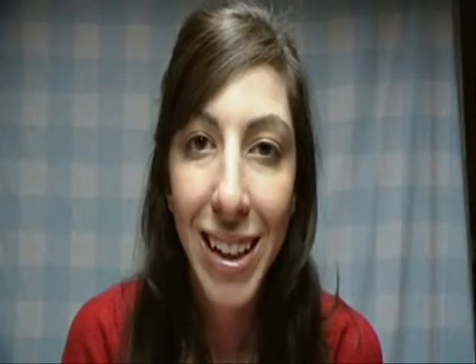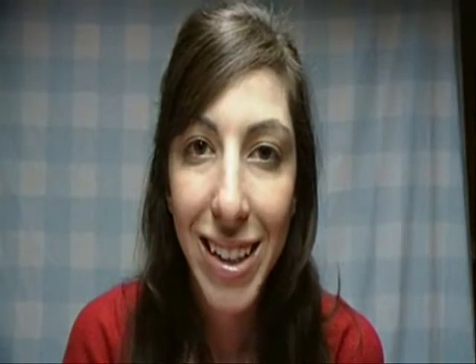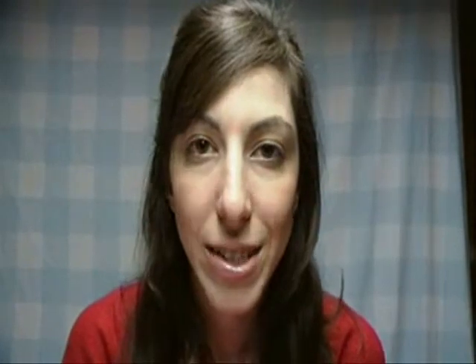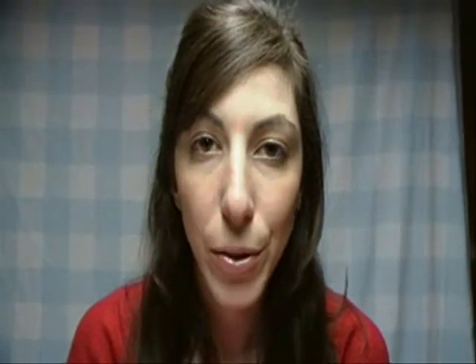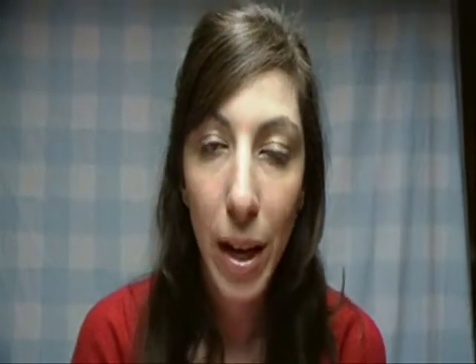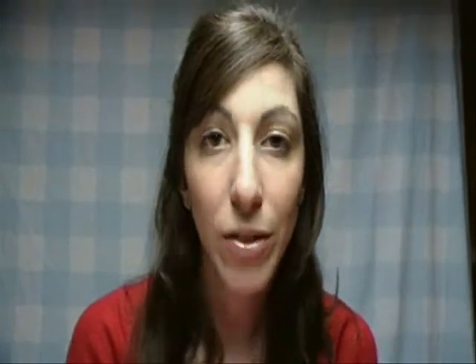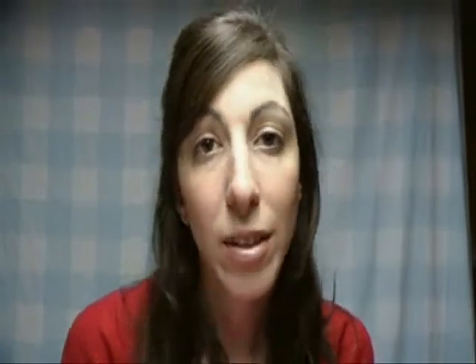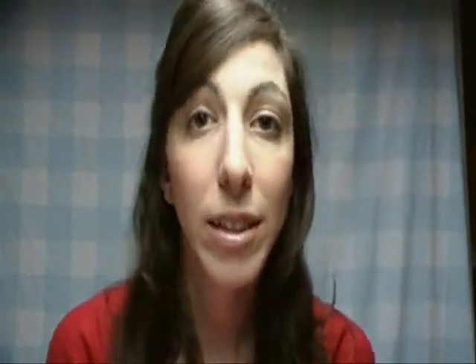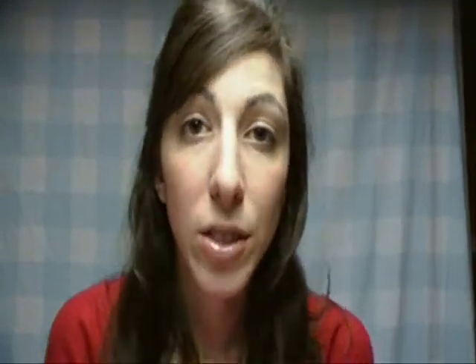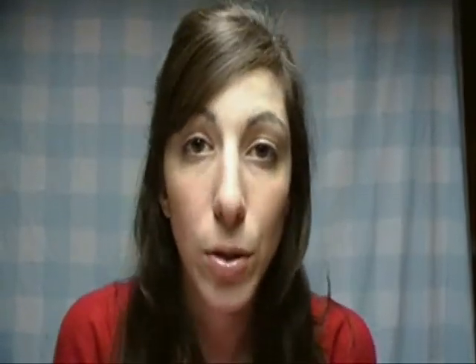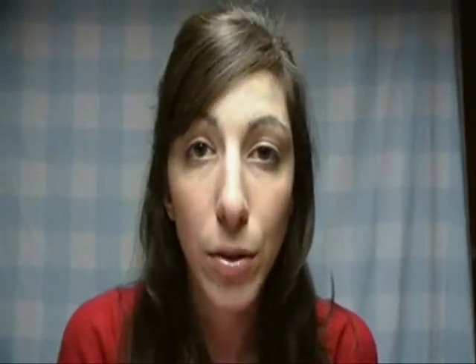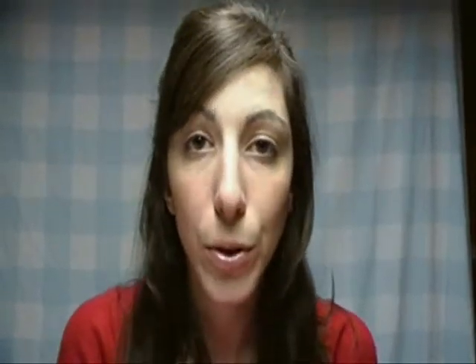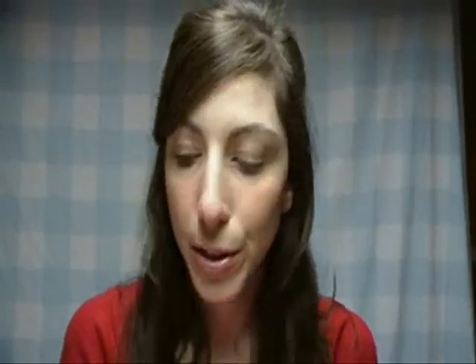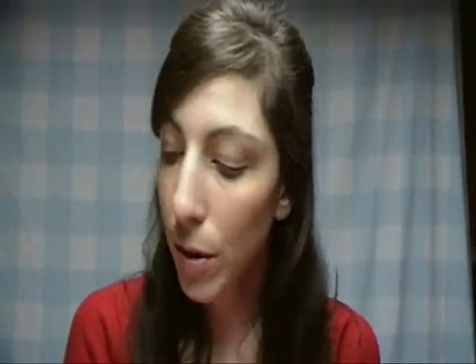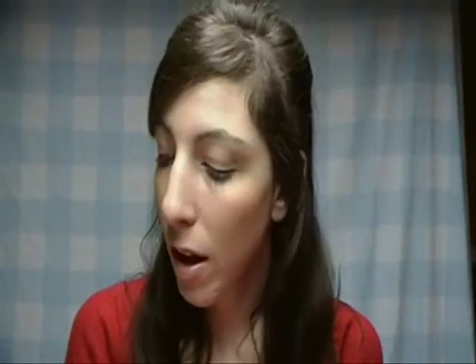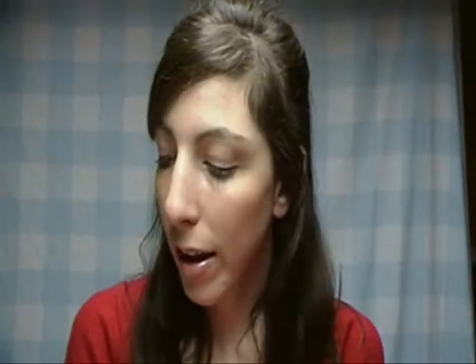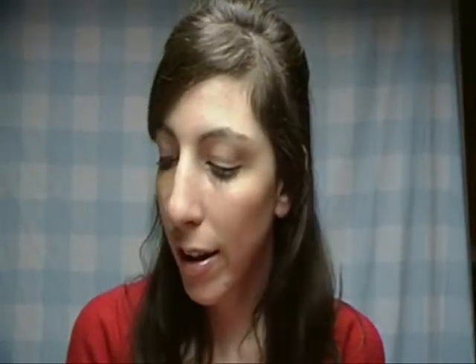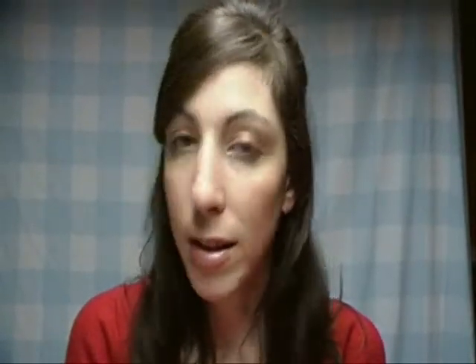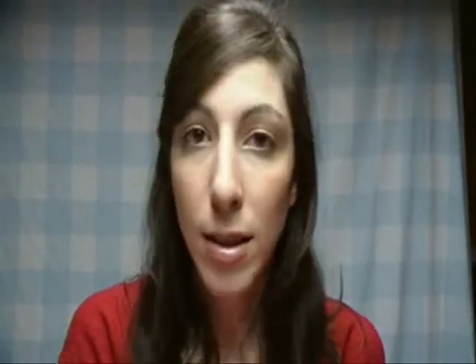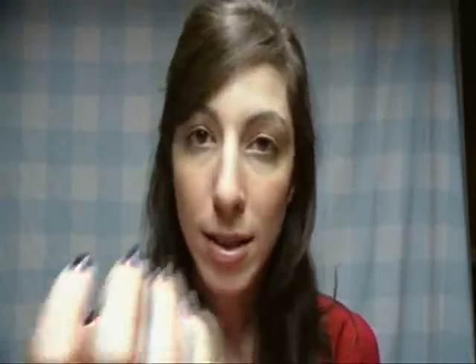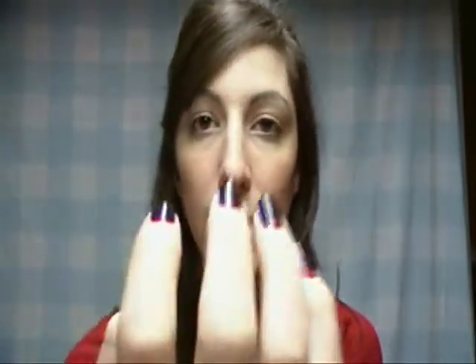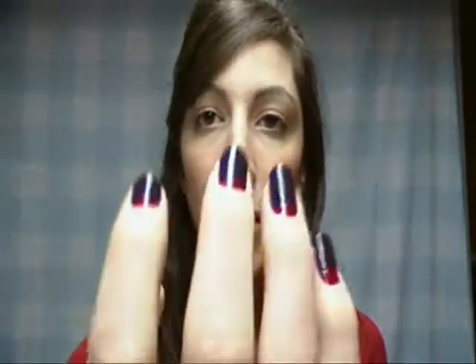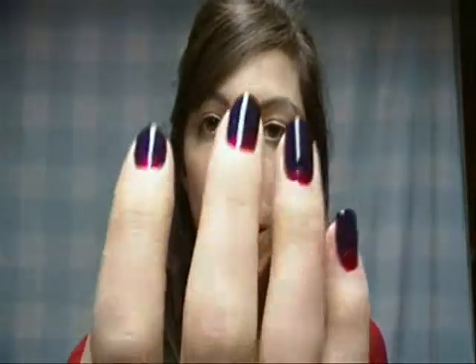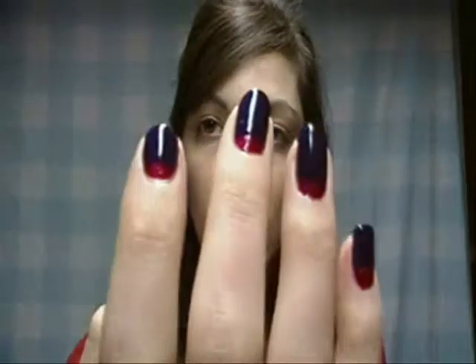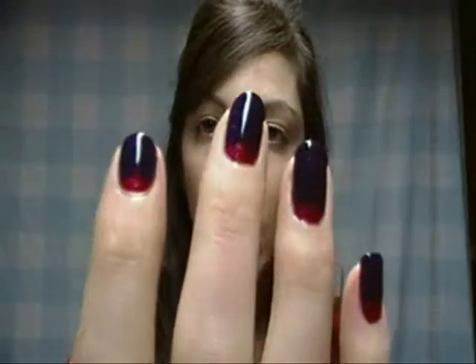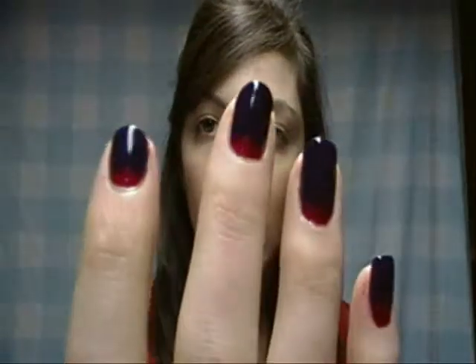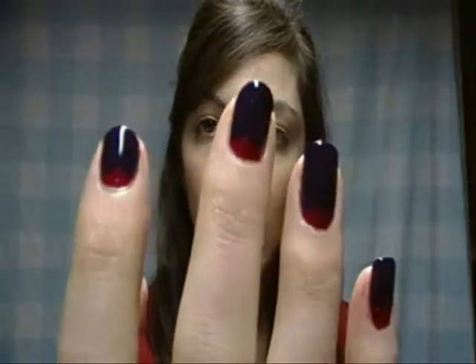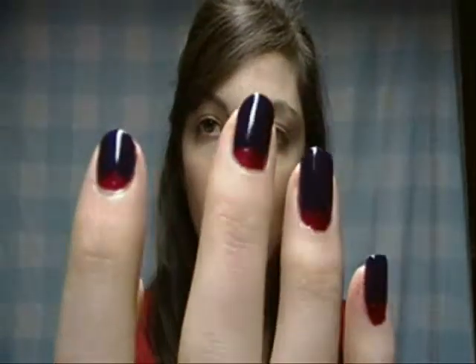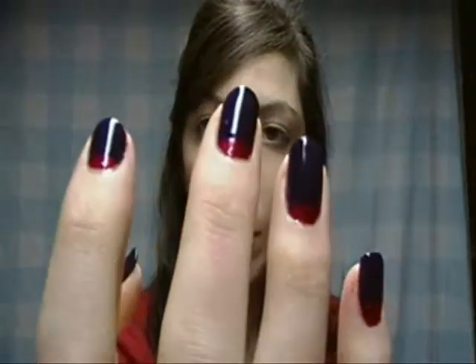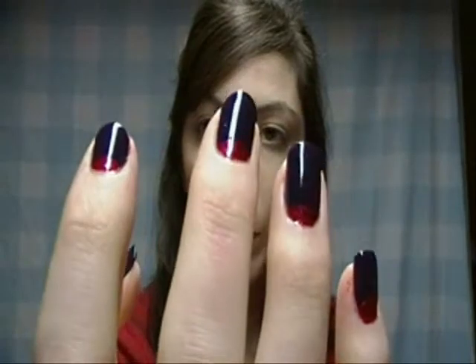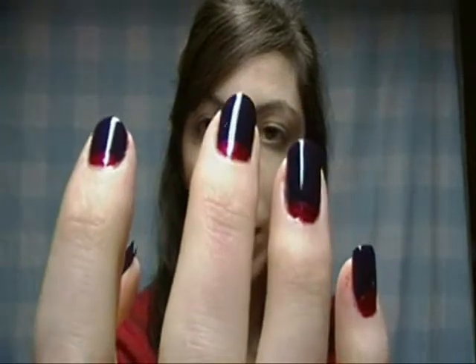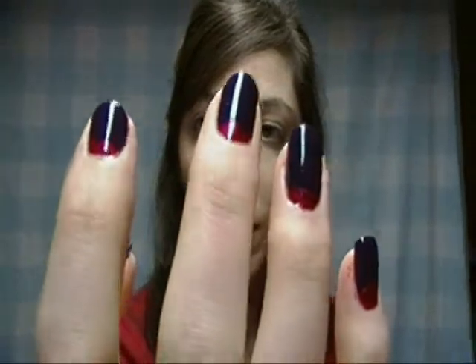Hey guys, so I have another nail tutorial for you, and this is the look that I came up with.